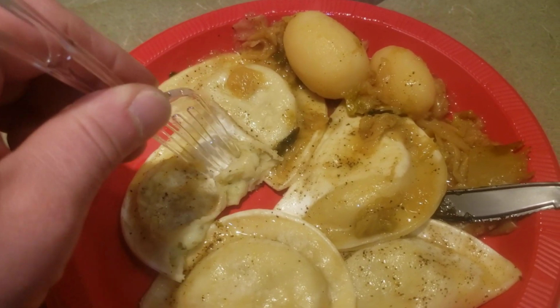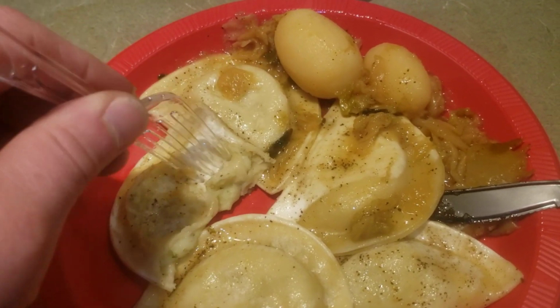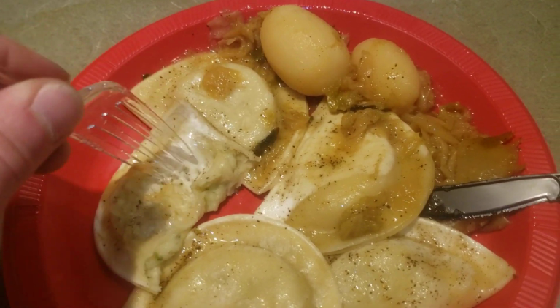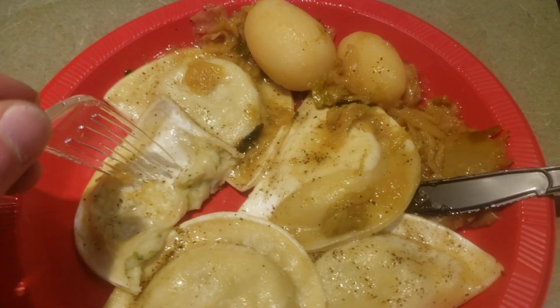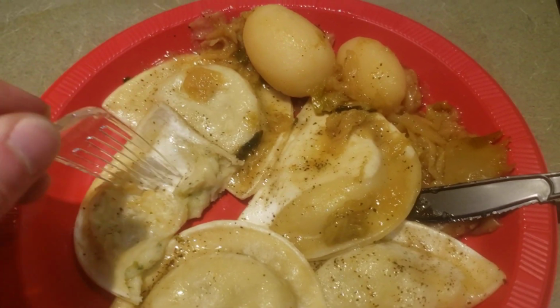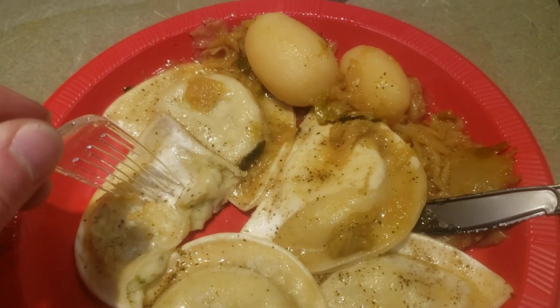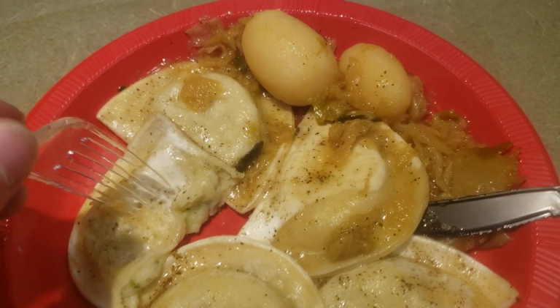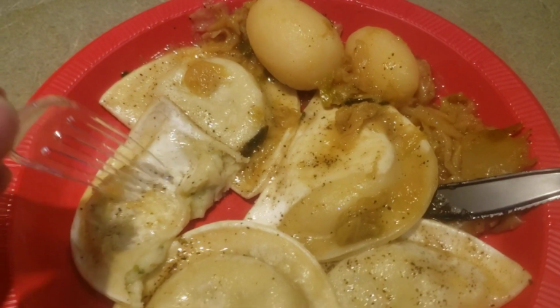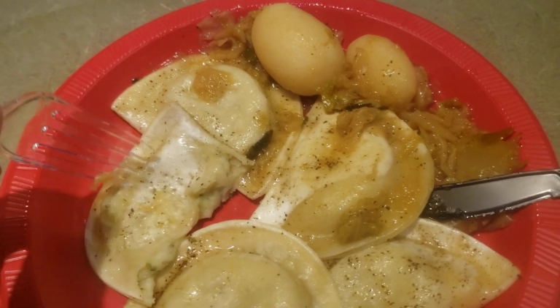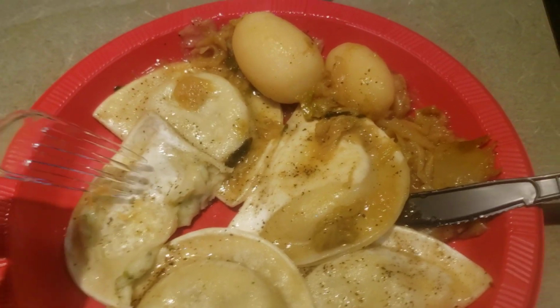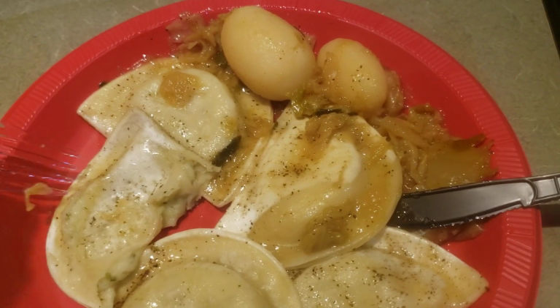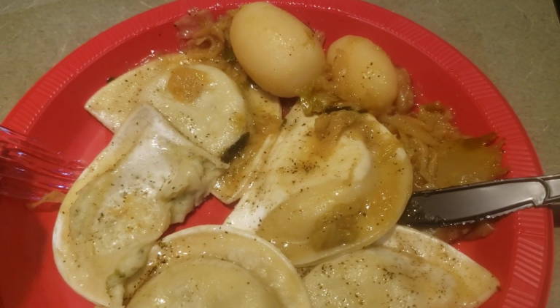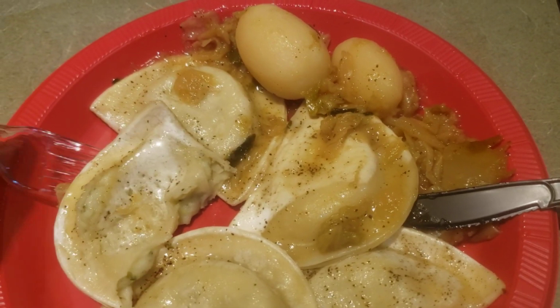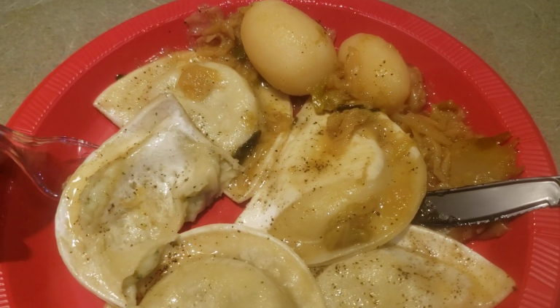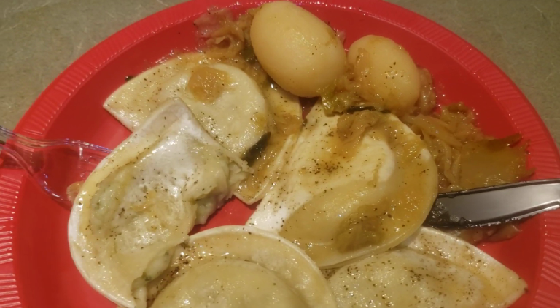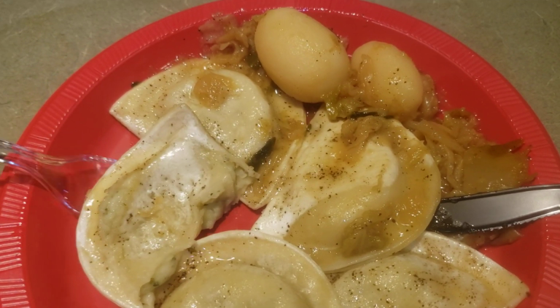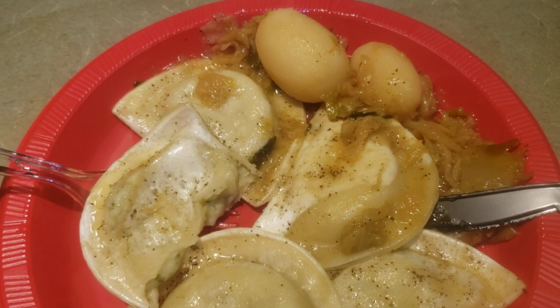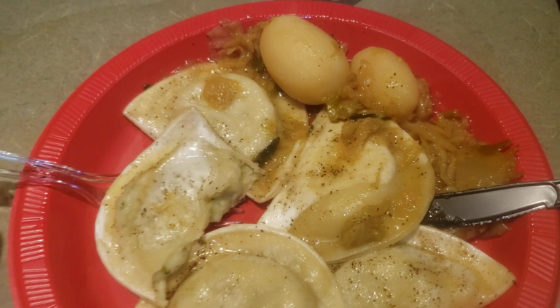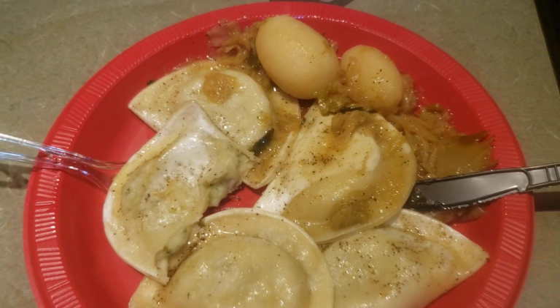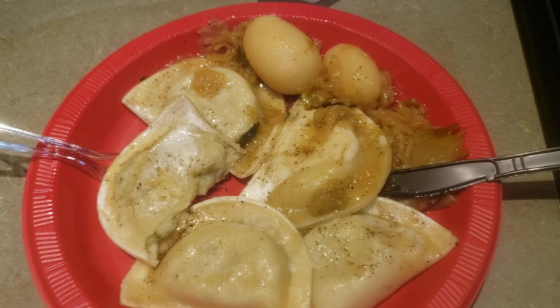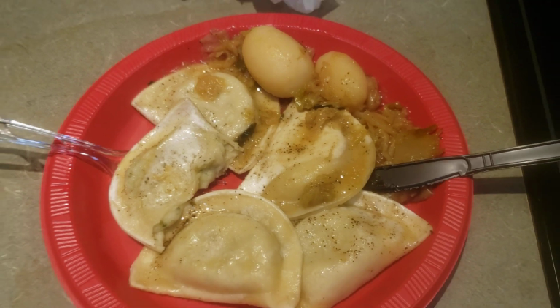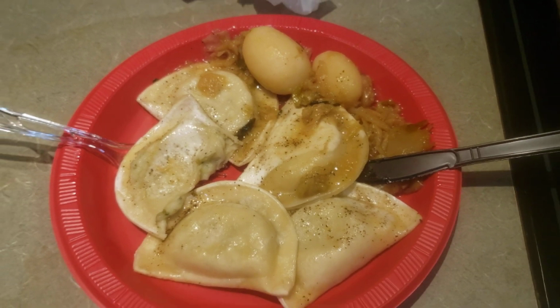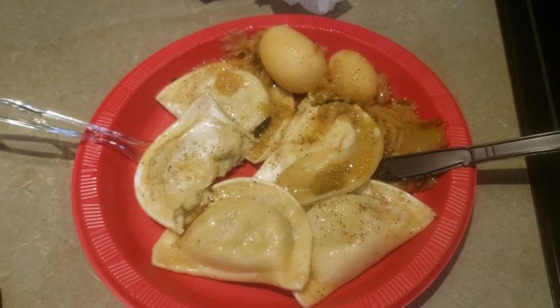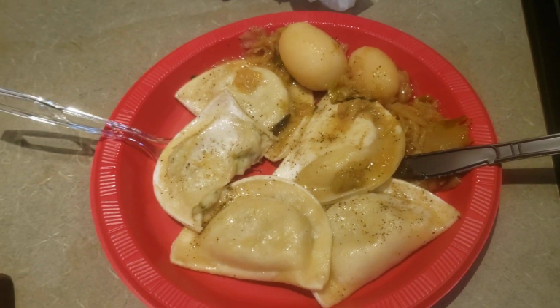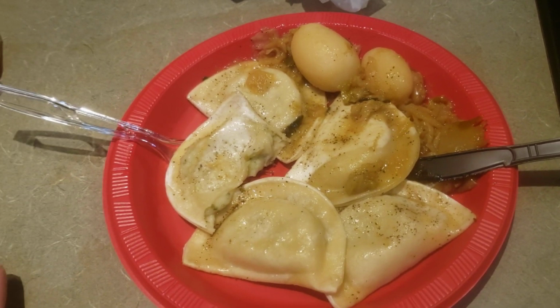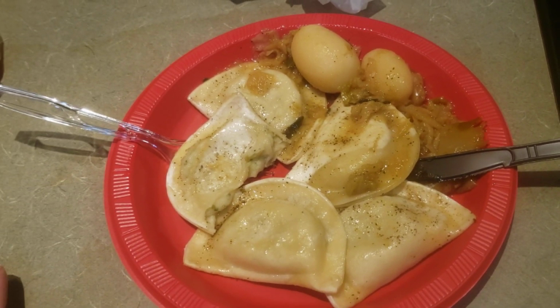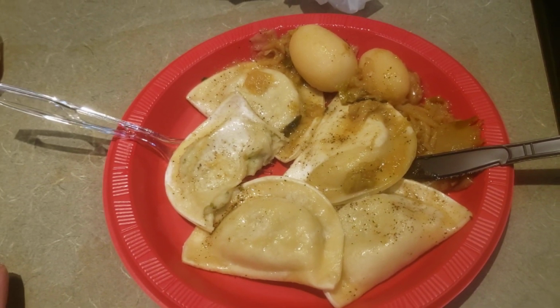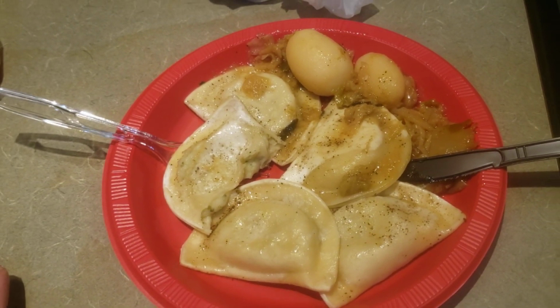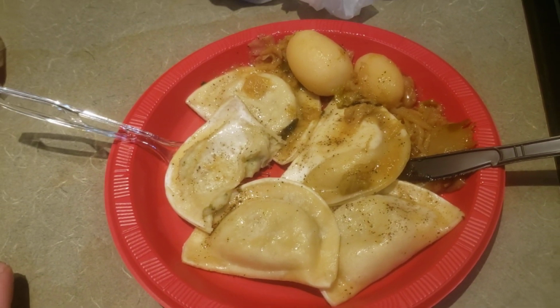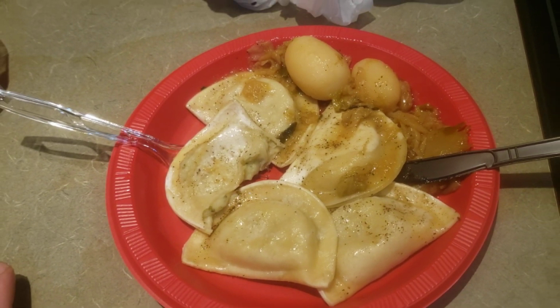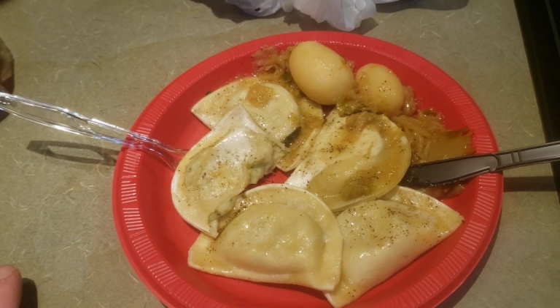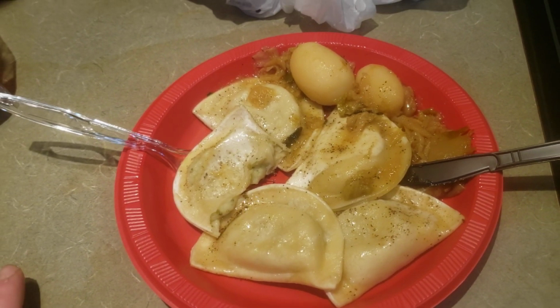Sorry, I added too much pepper! But all right, that is what's for dinner today.